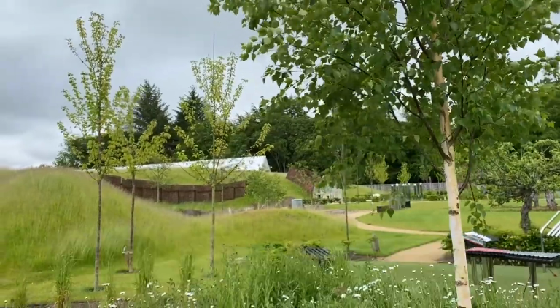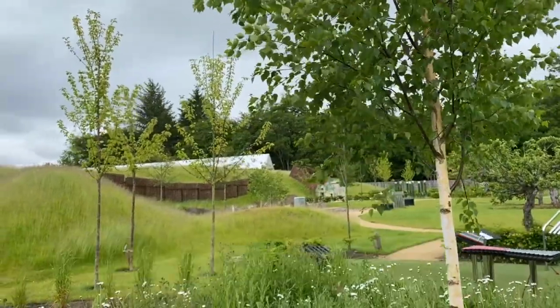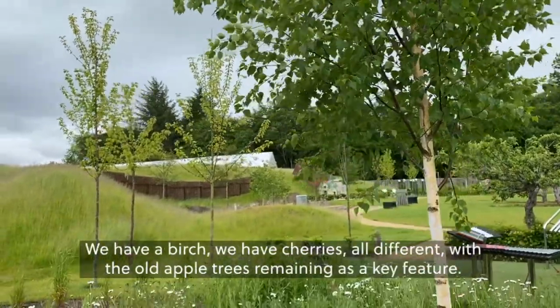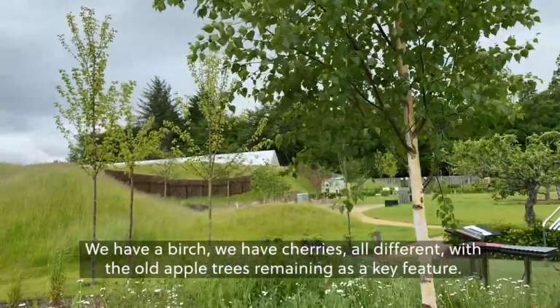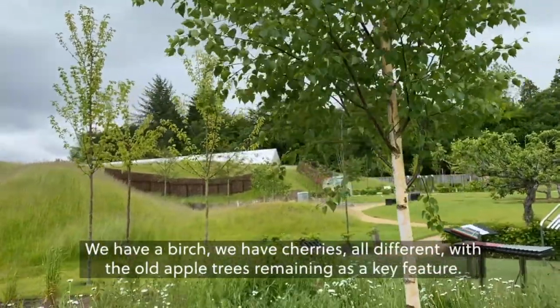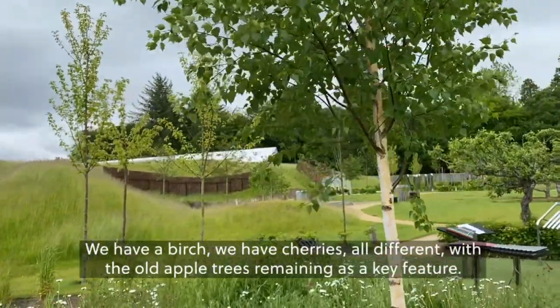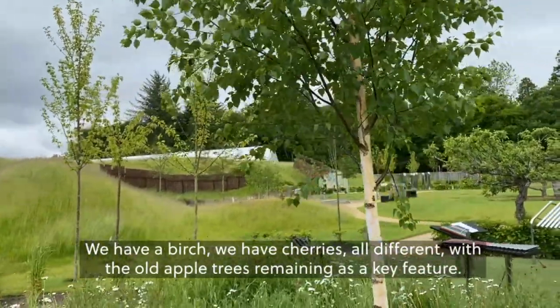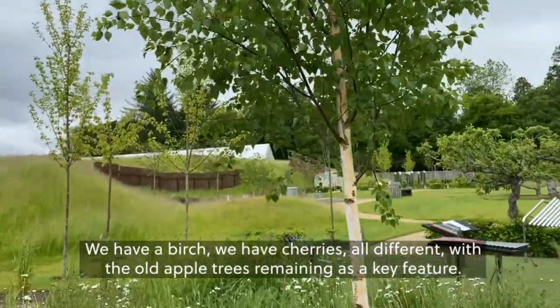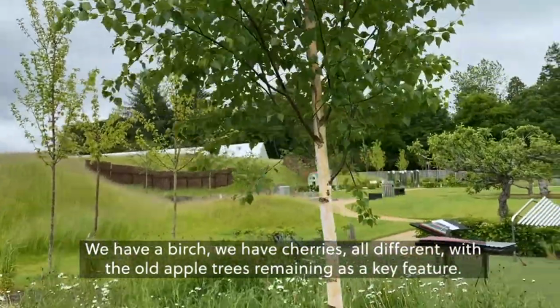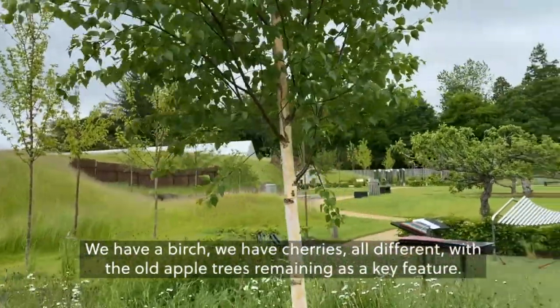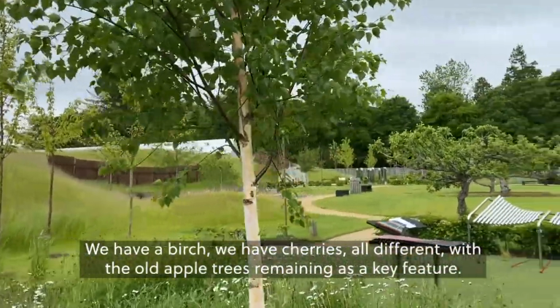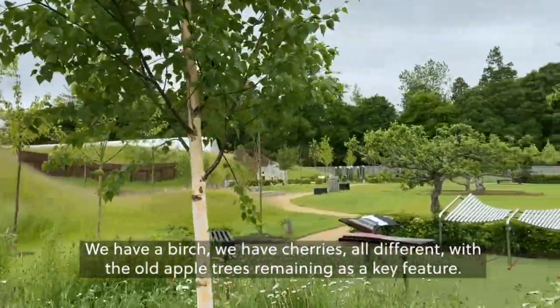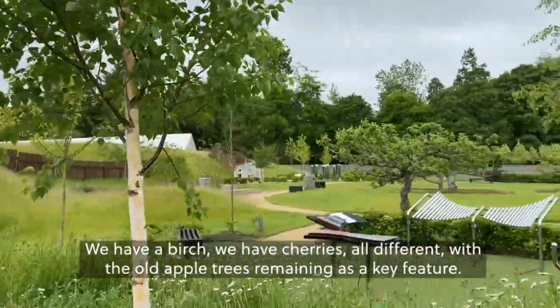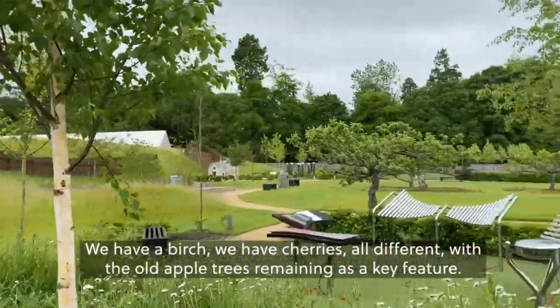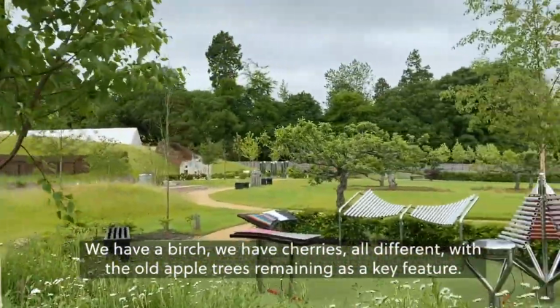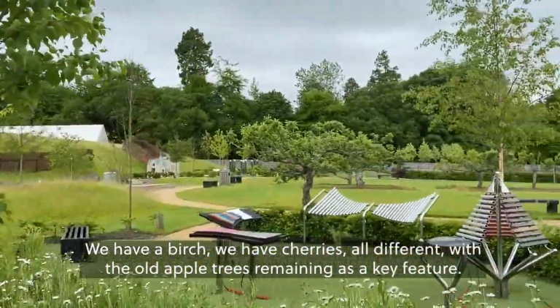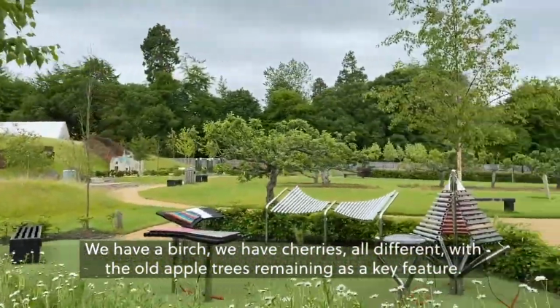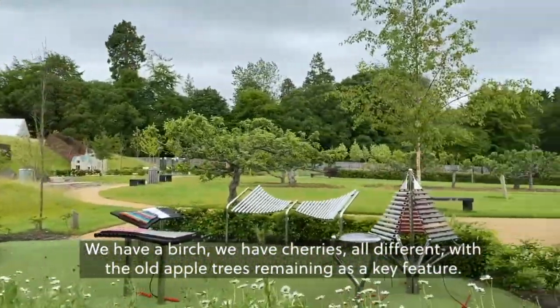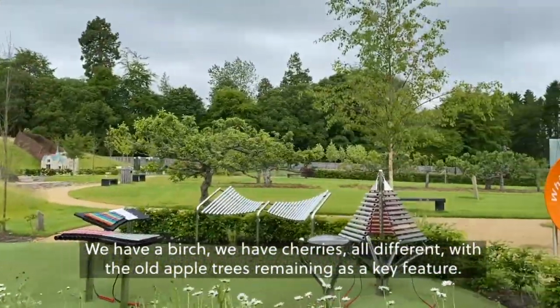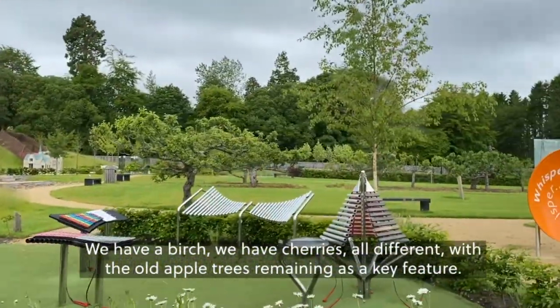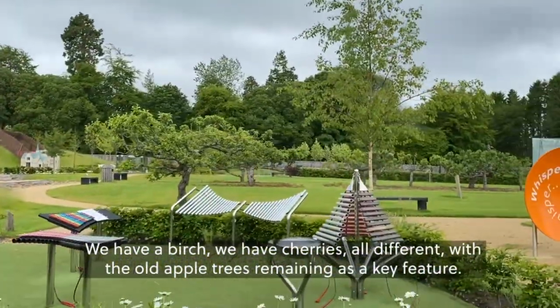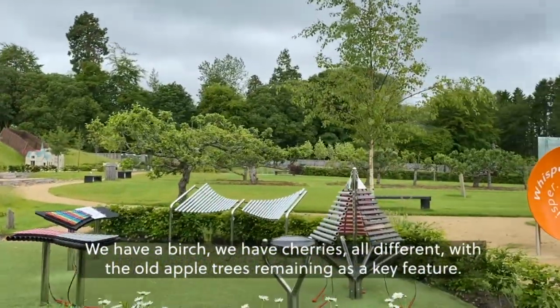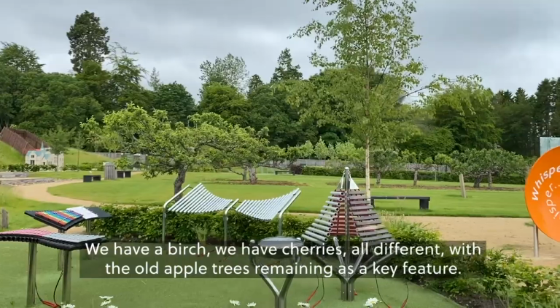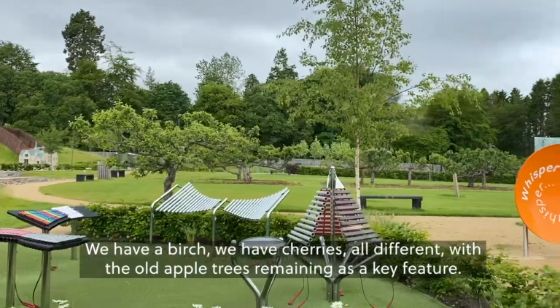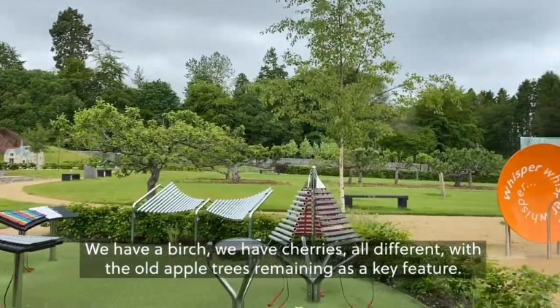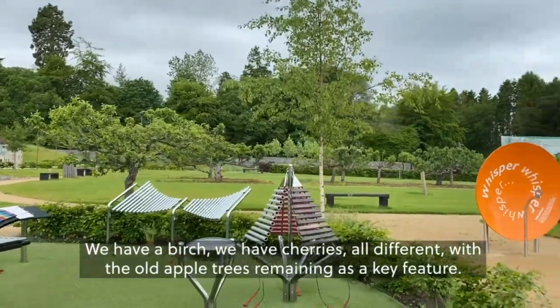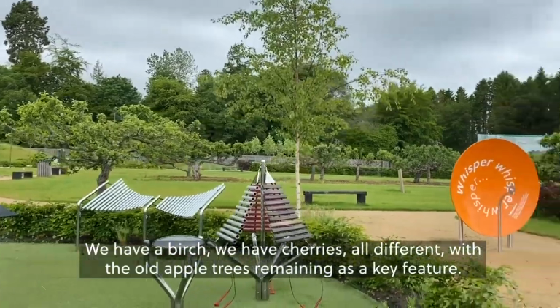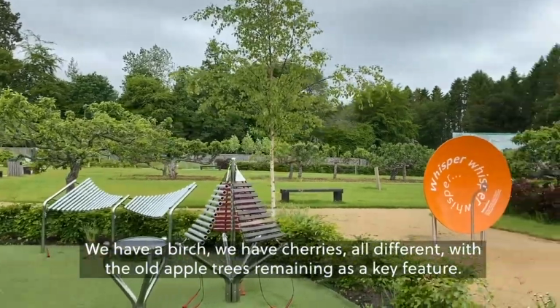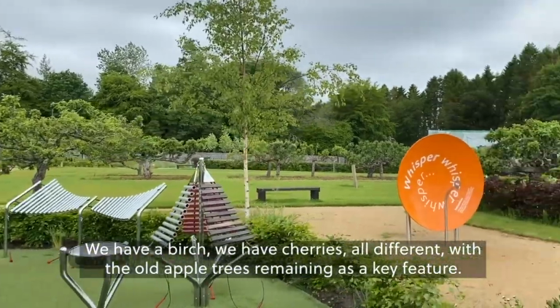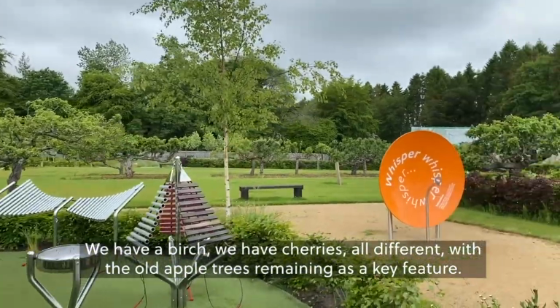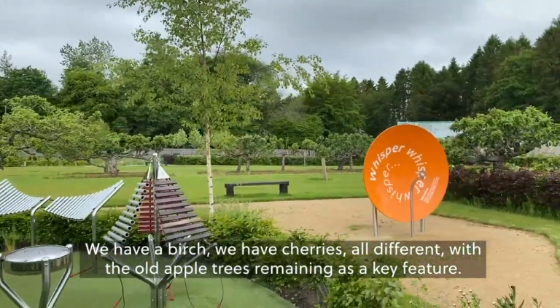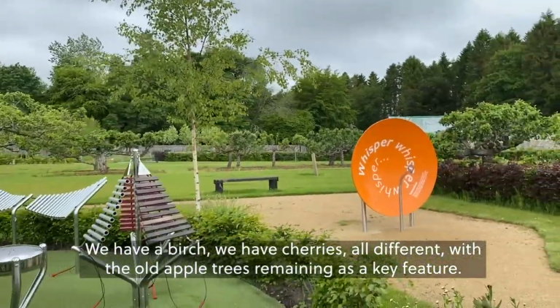We have a birch, we have cherries — all different — with the old apple trees remaining as a key feature.